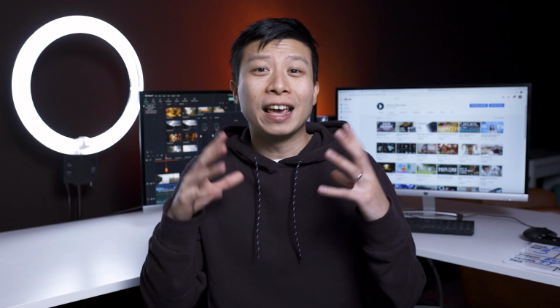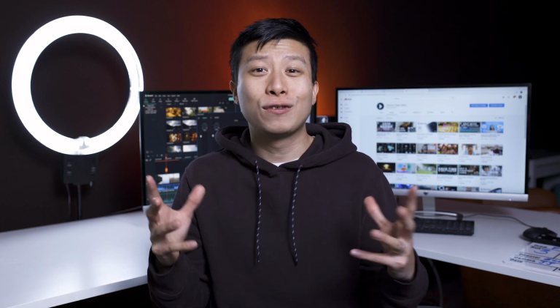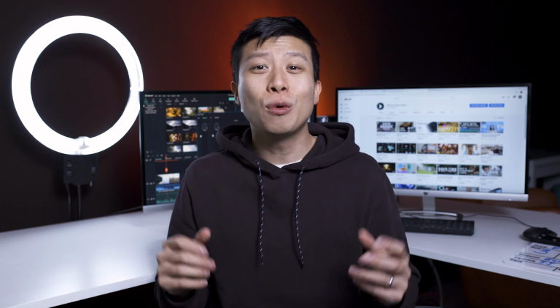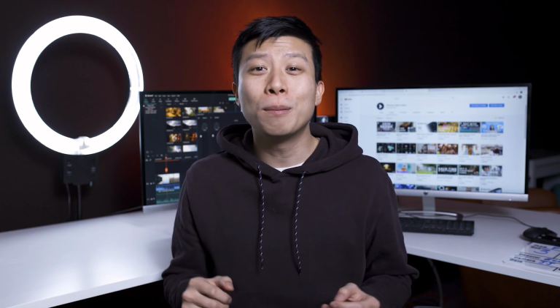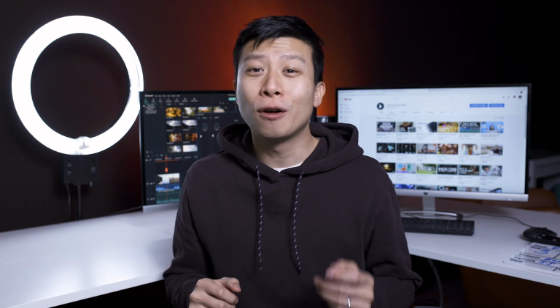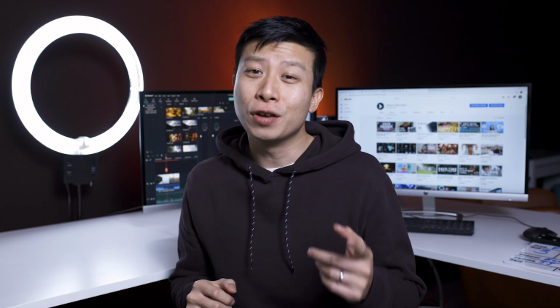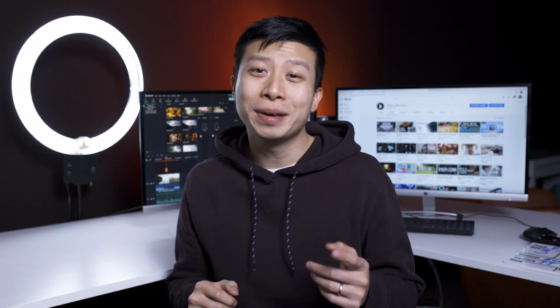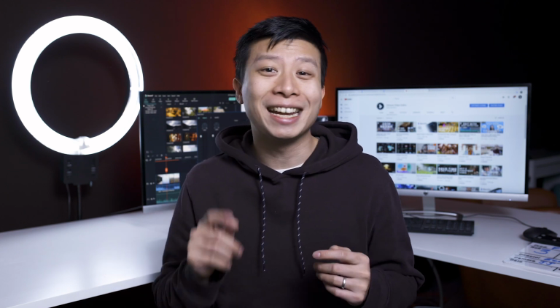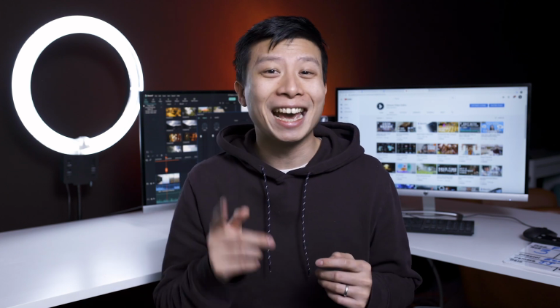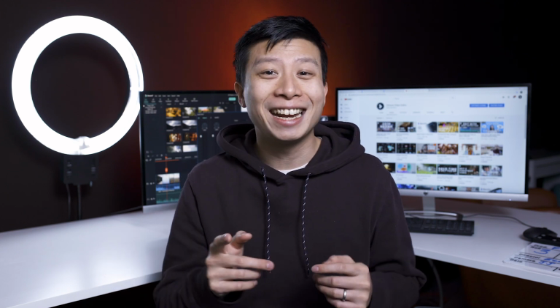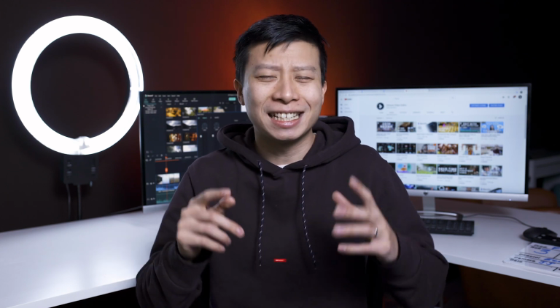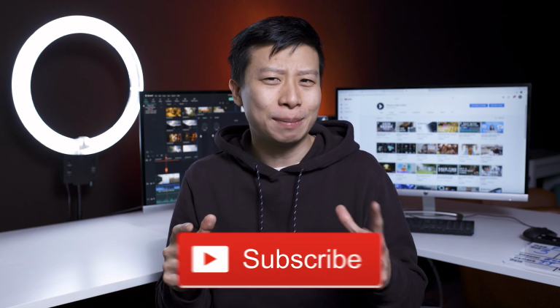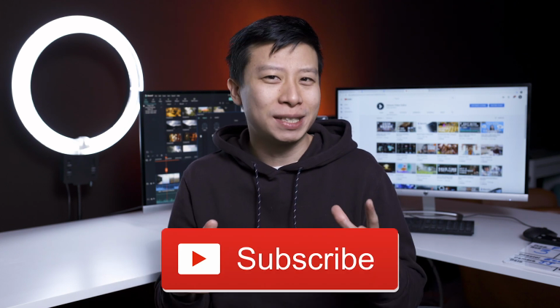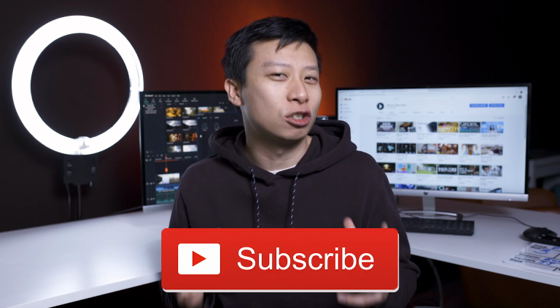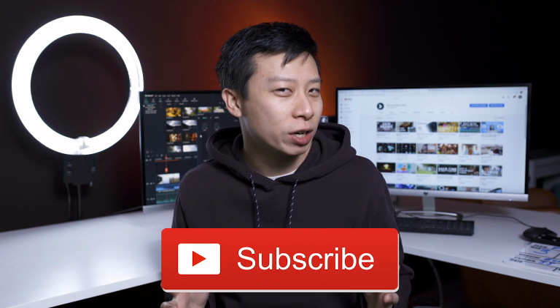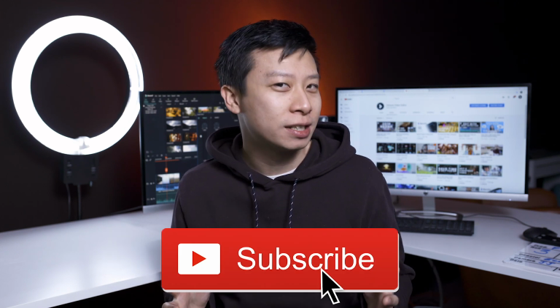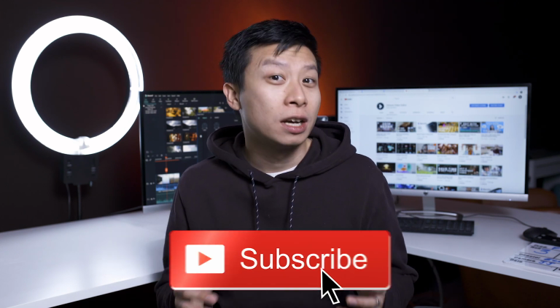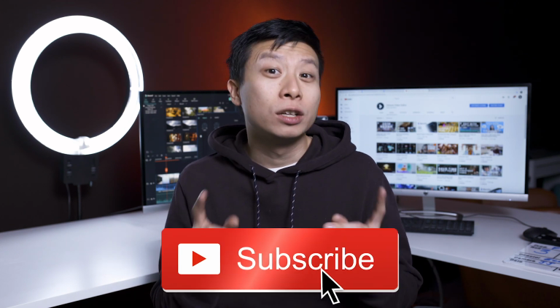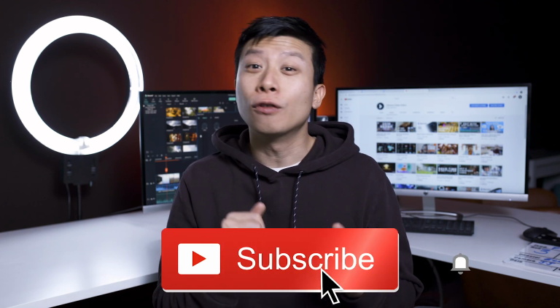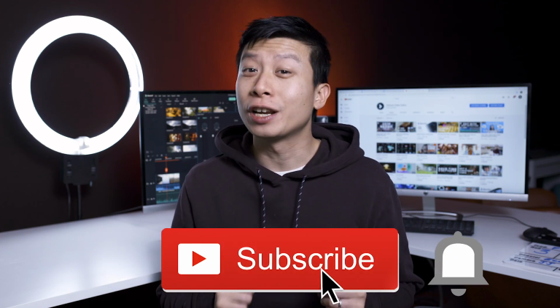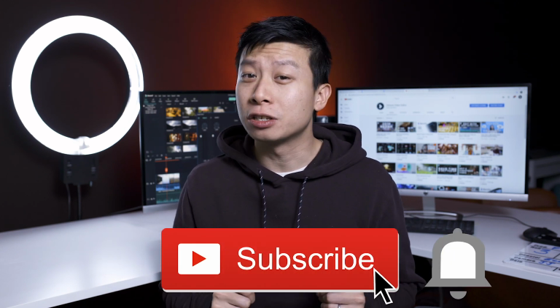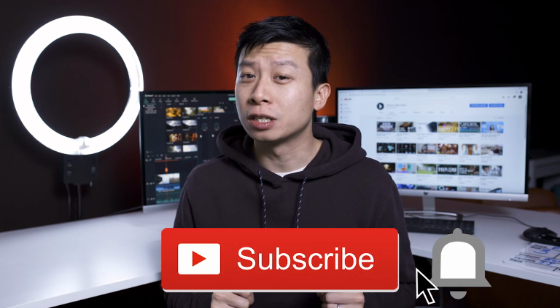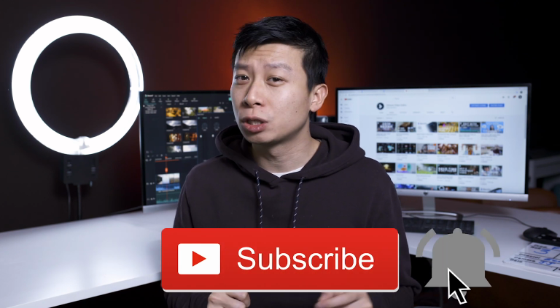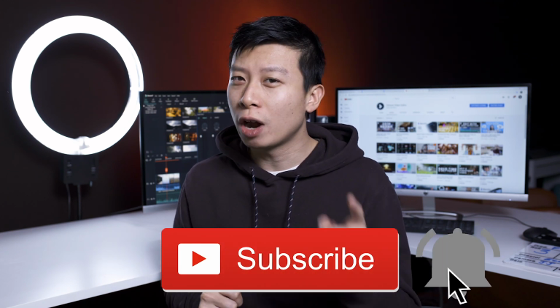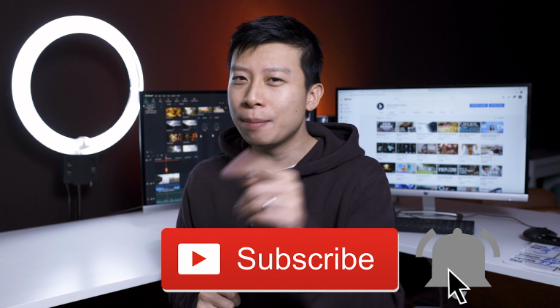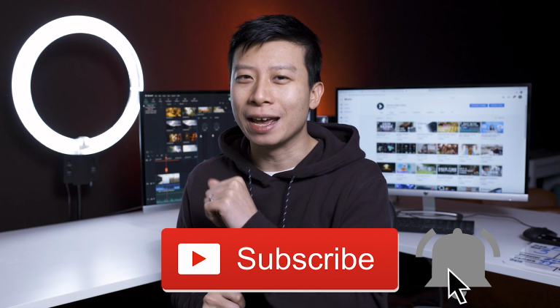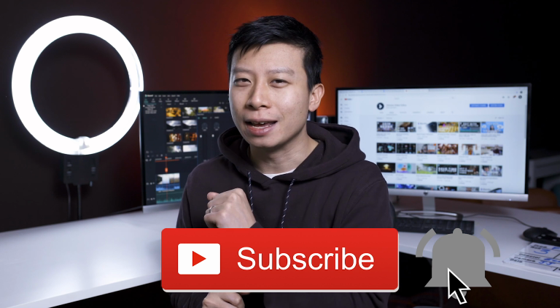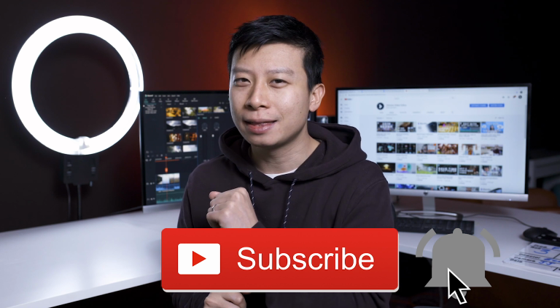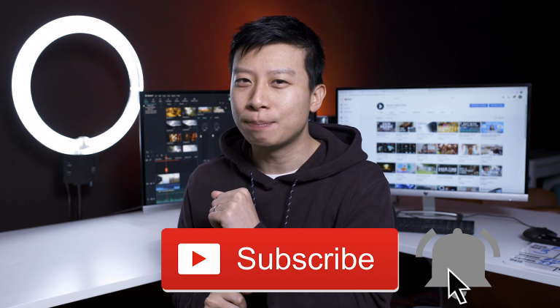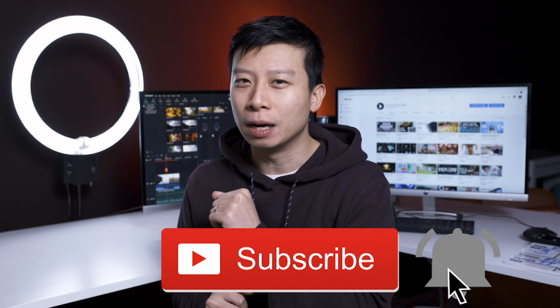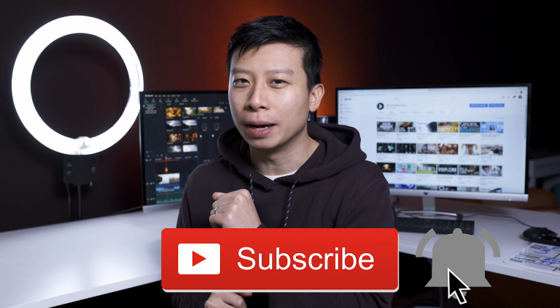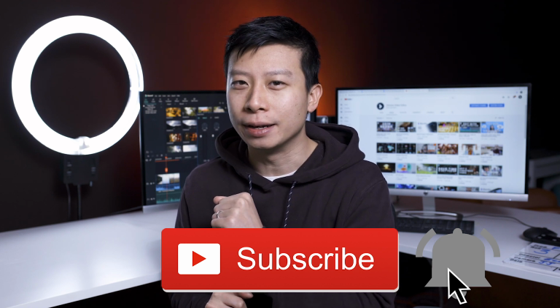If you want more filming and editing tips and tricks, don't forget to subscribe and hit that bell button.